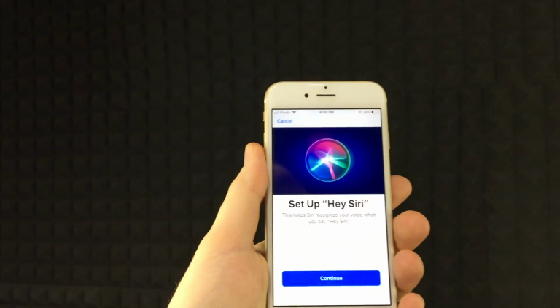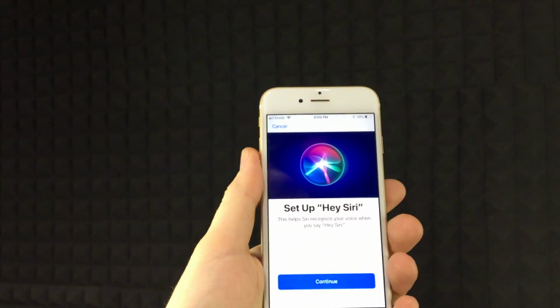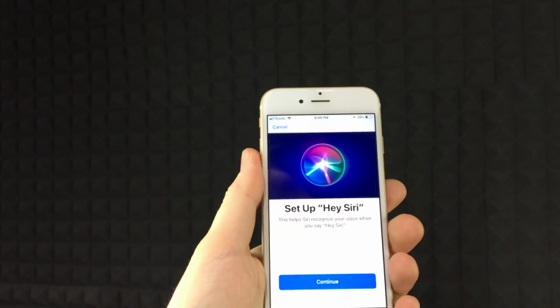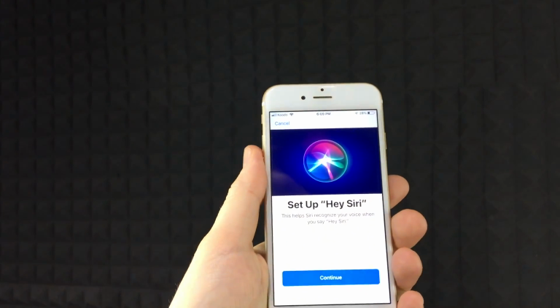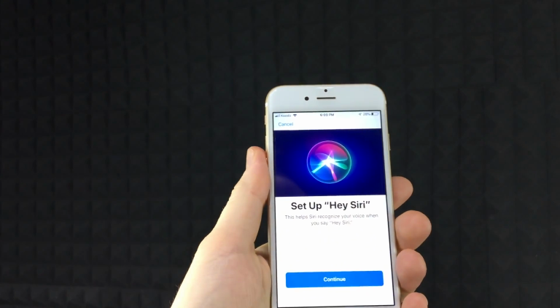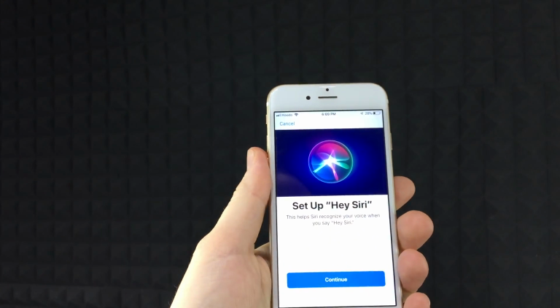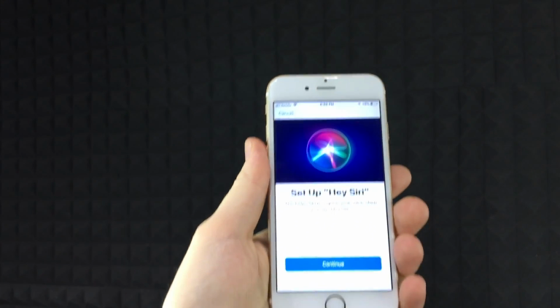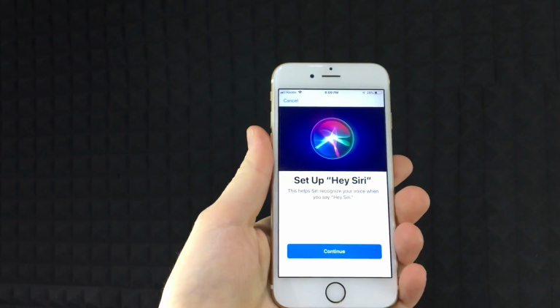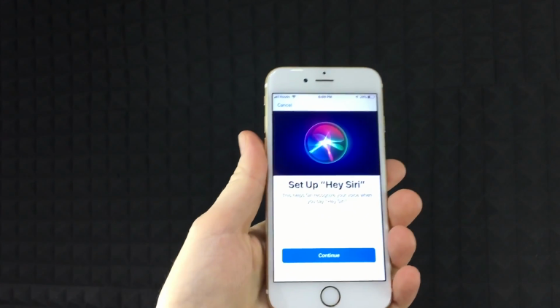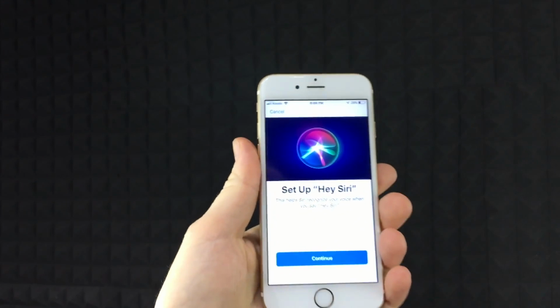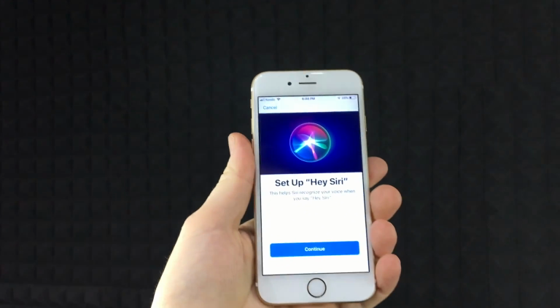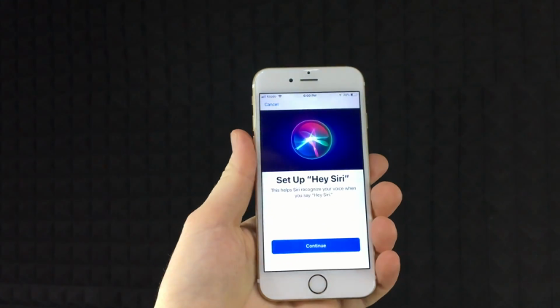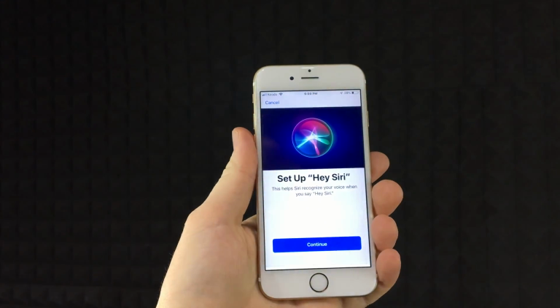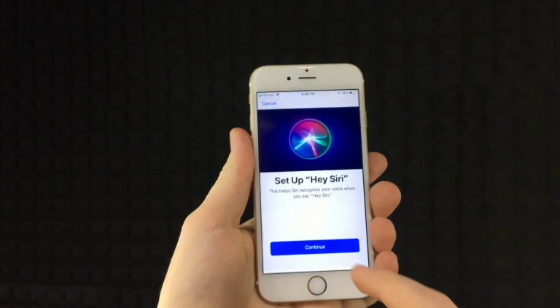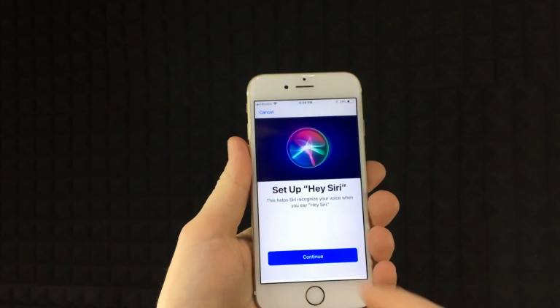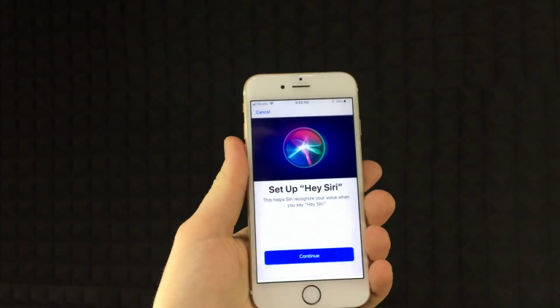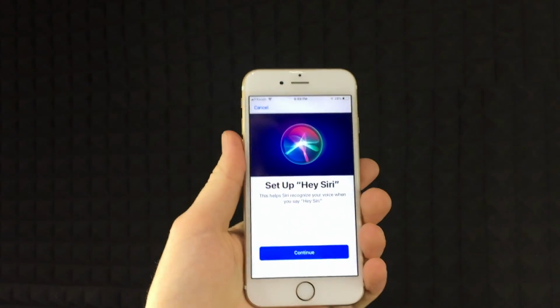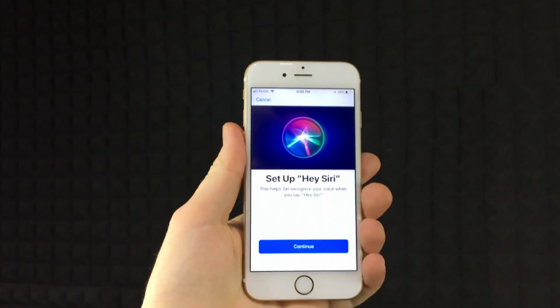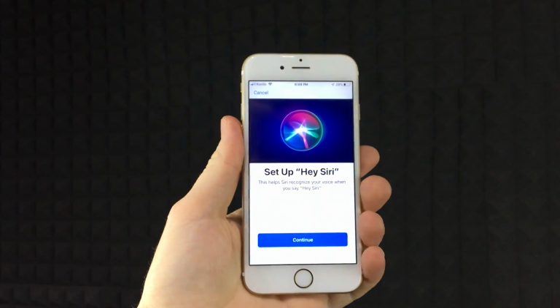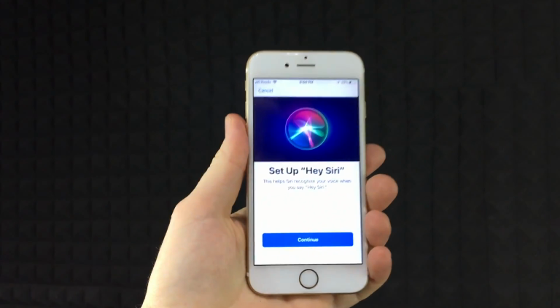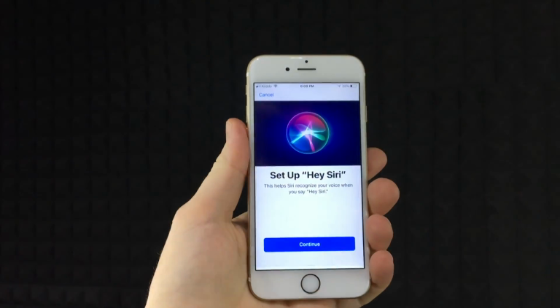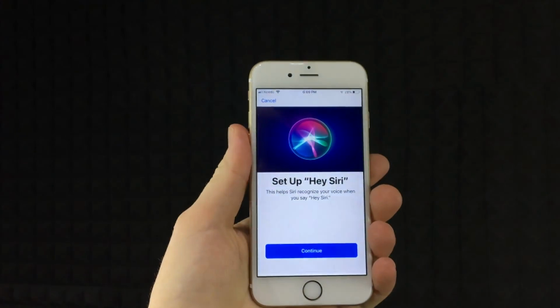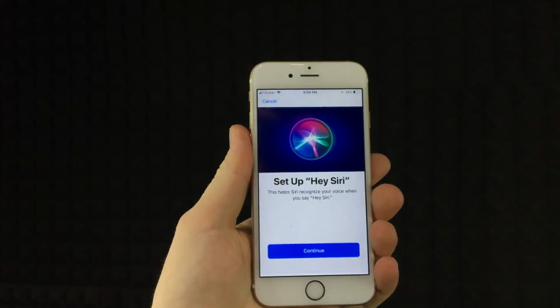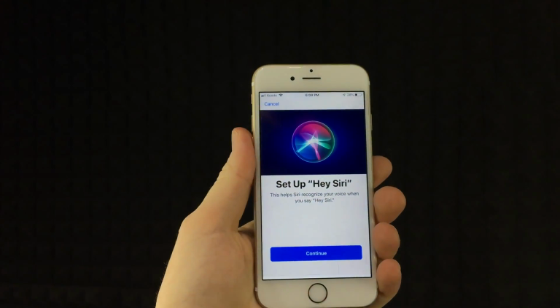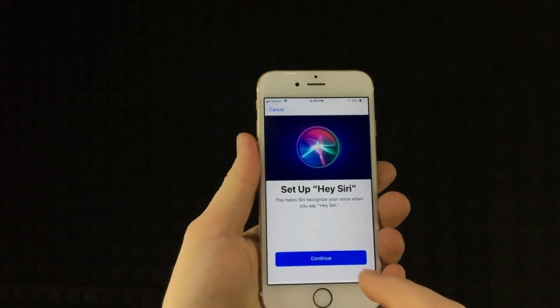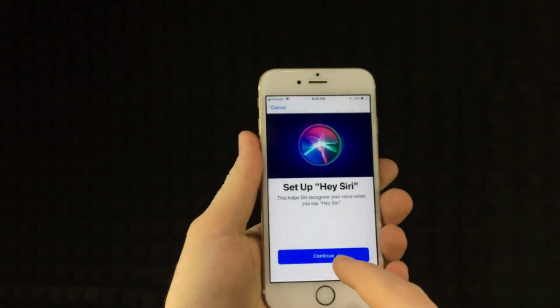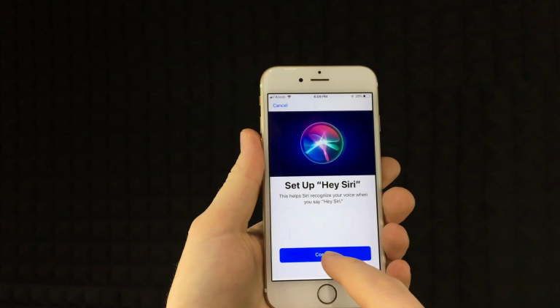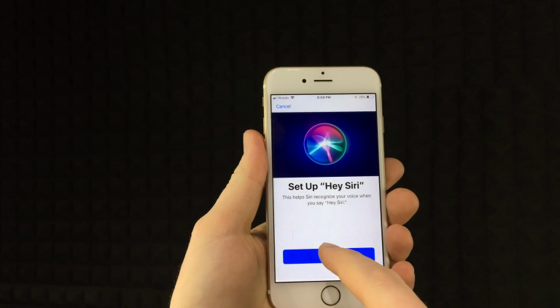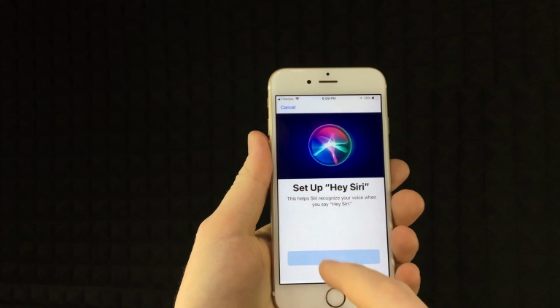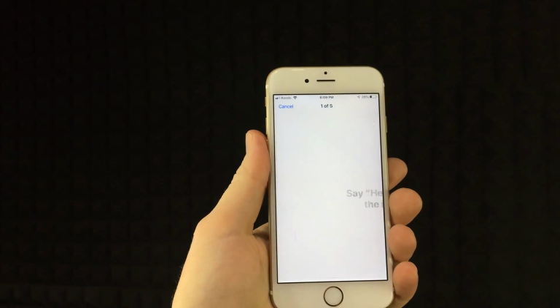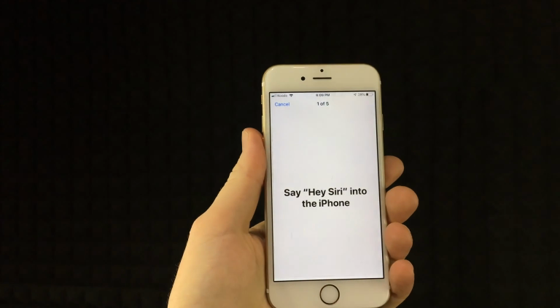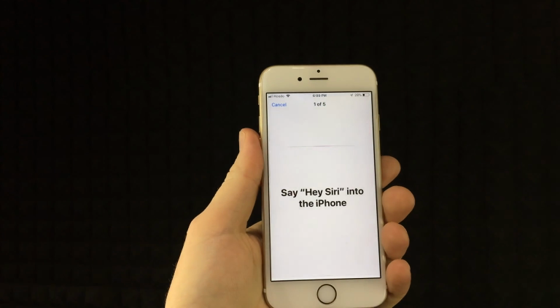So right now this is the setup screen. Let's just go on and set it up — so continue.